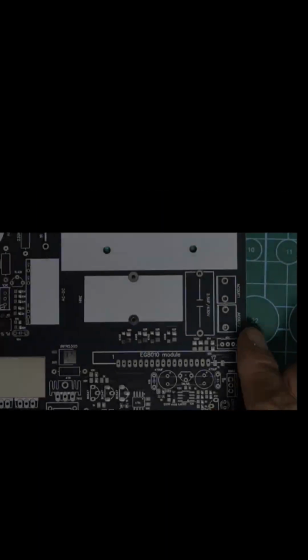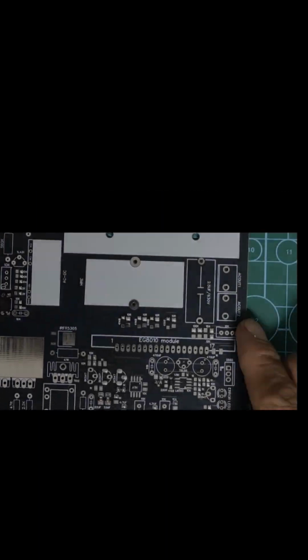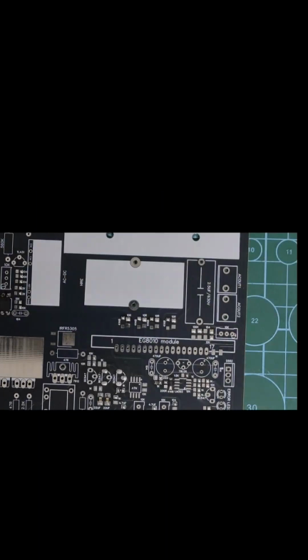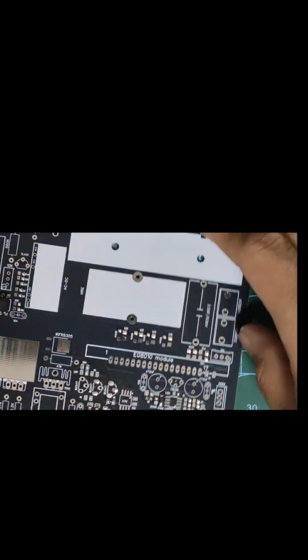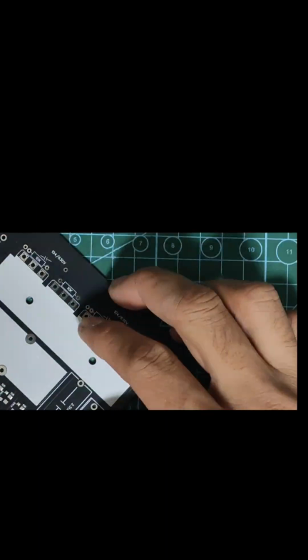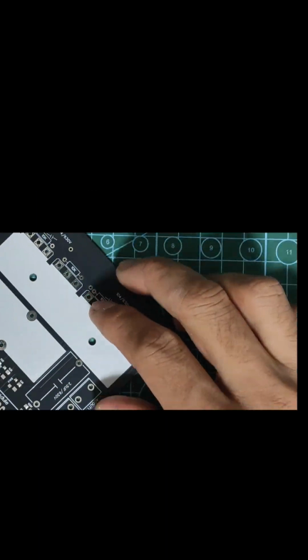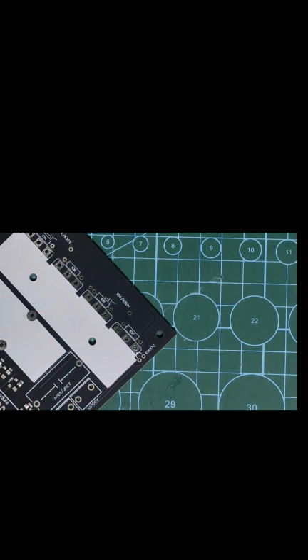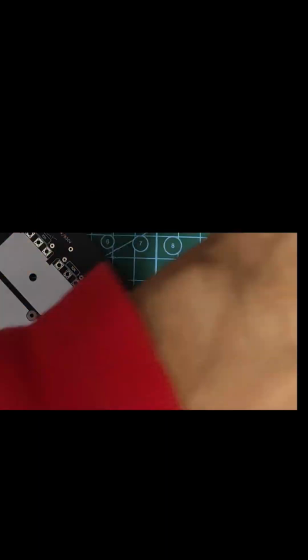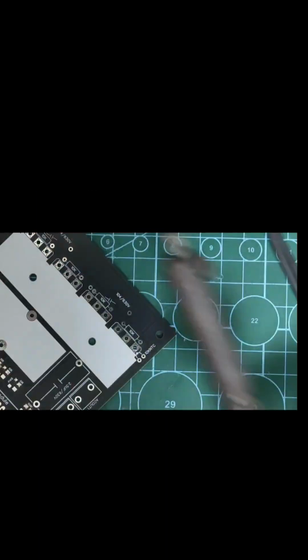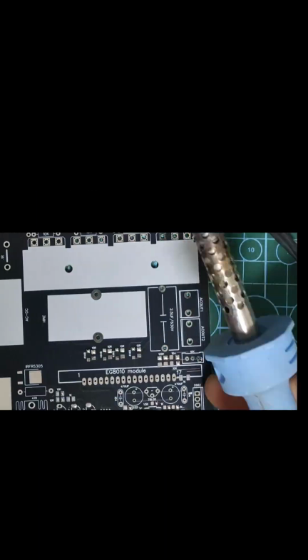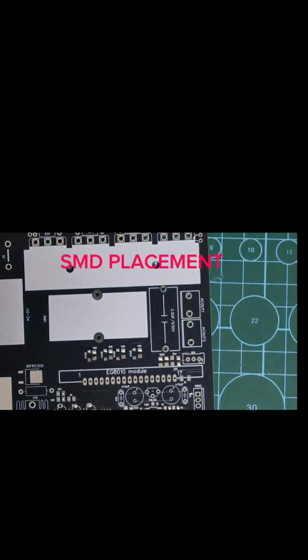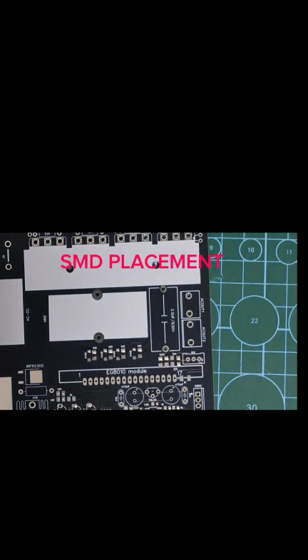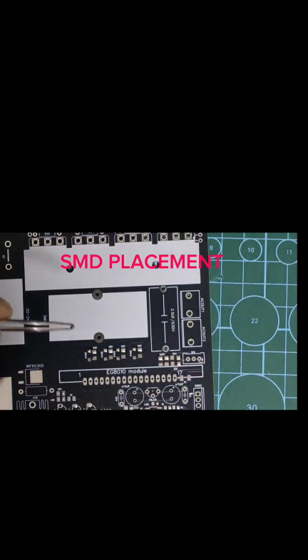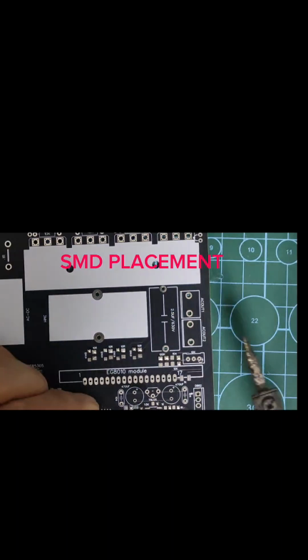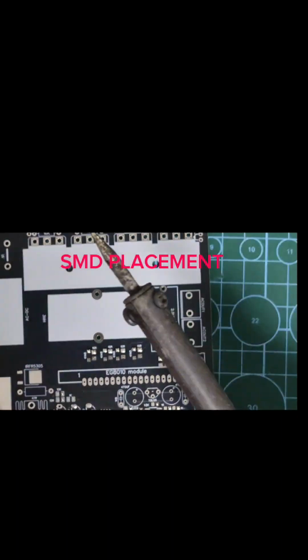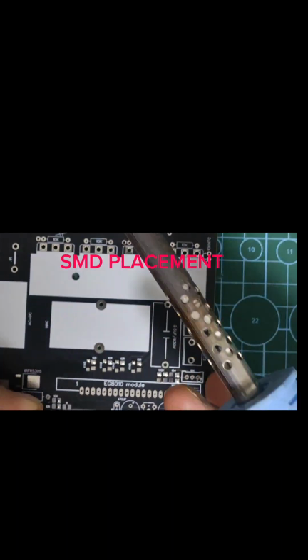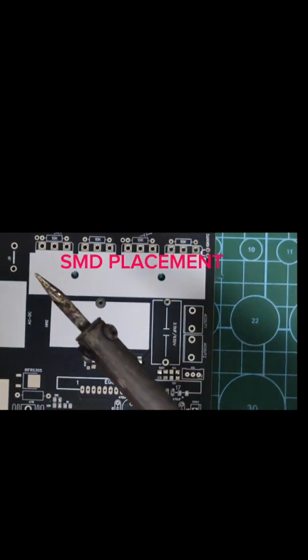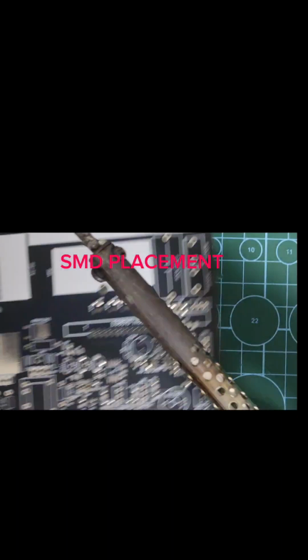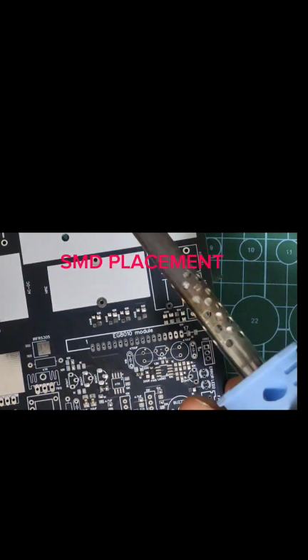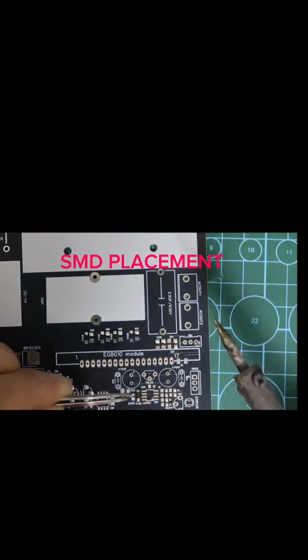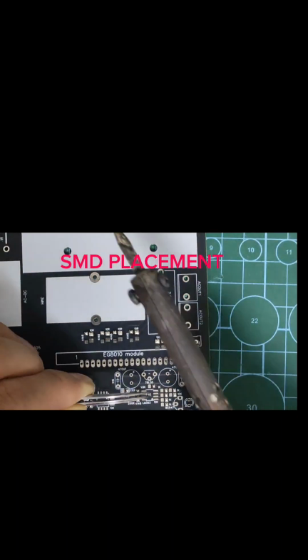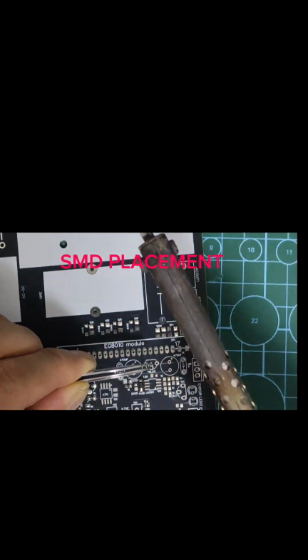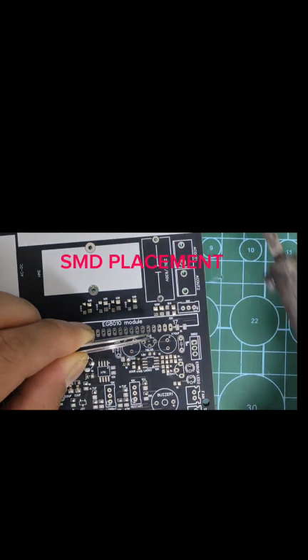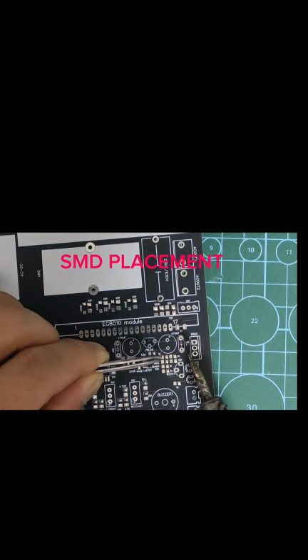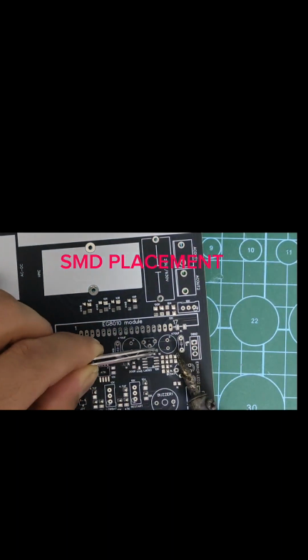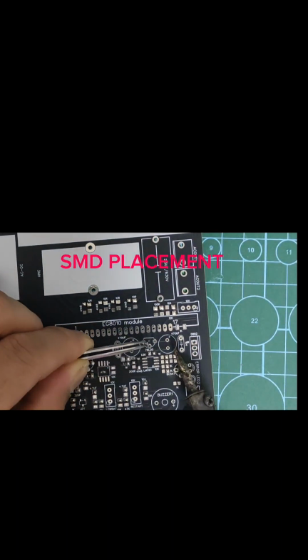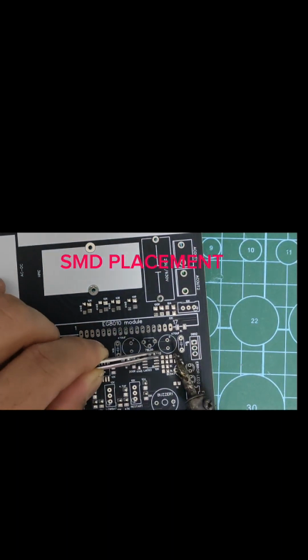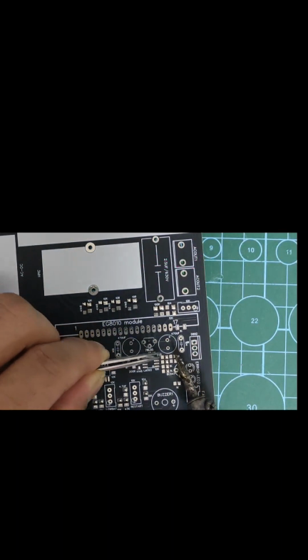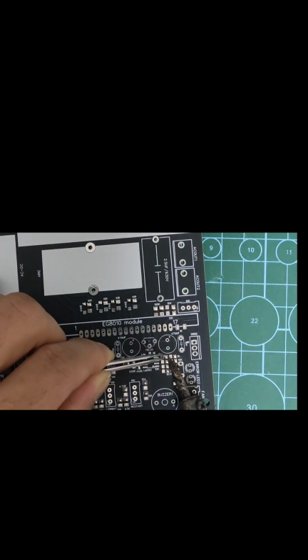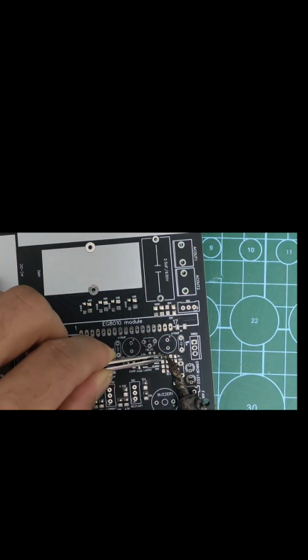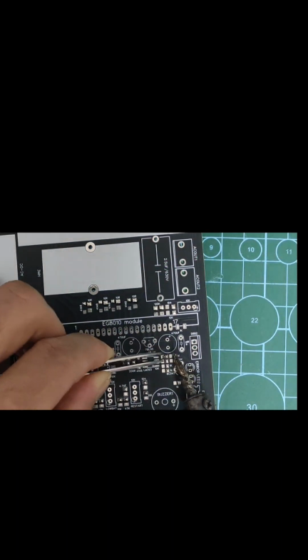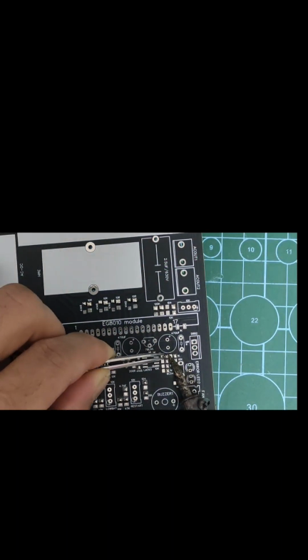First I solder the SMD components. SMD components are difficult to solder if you solder them last.